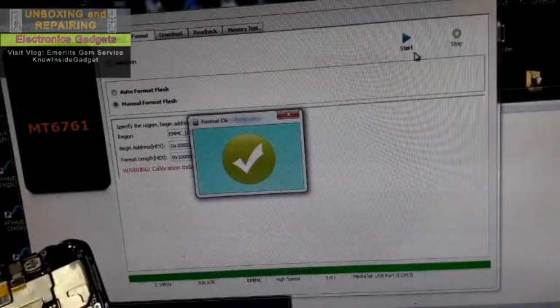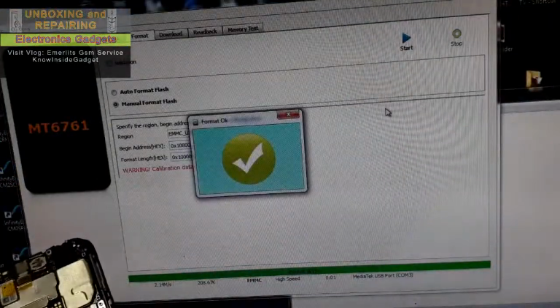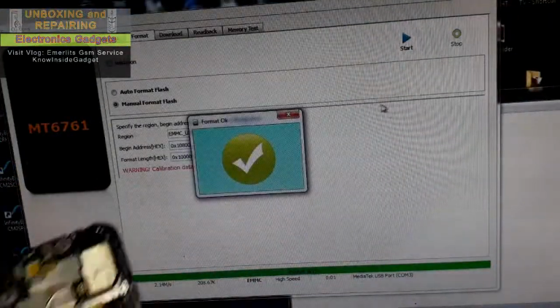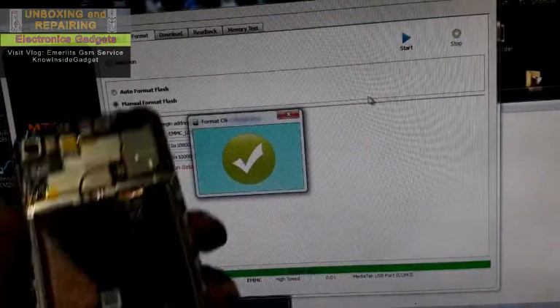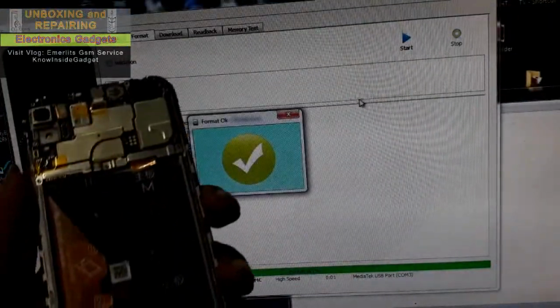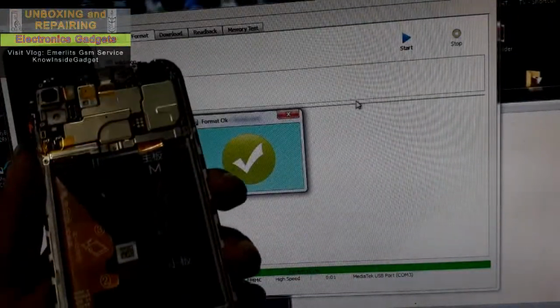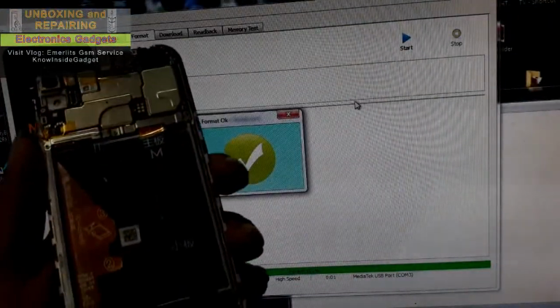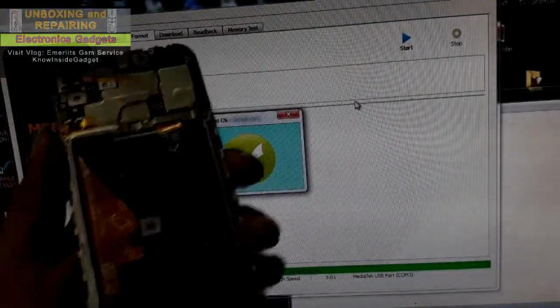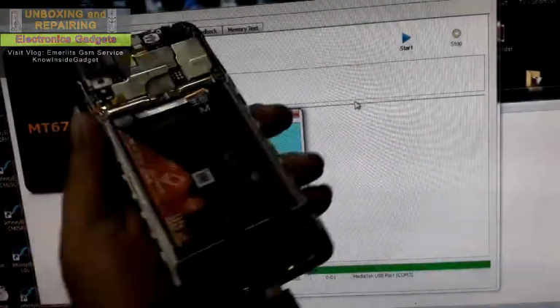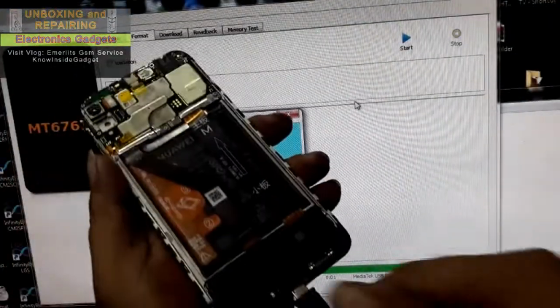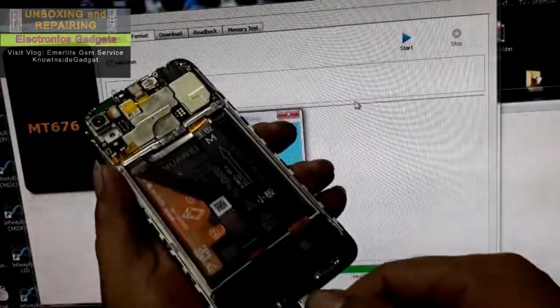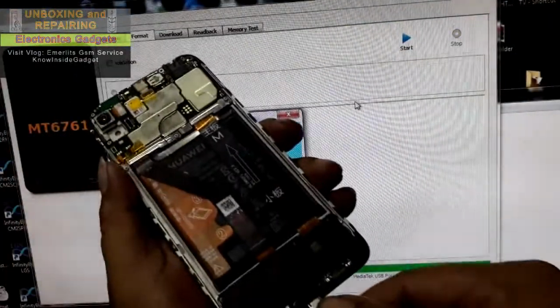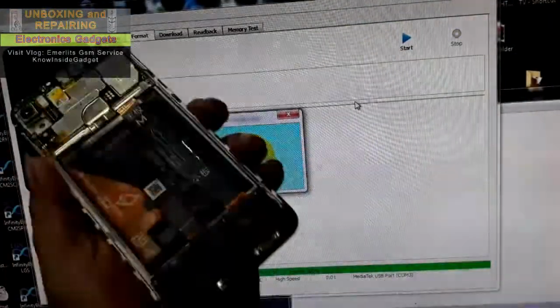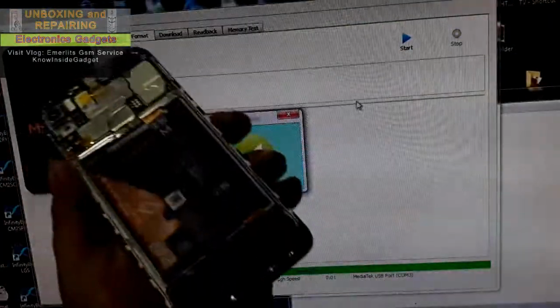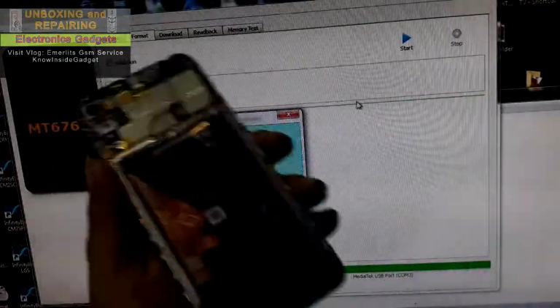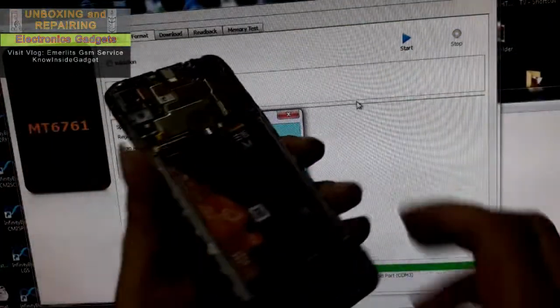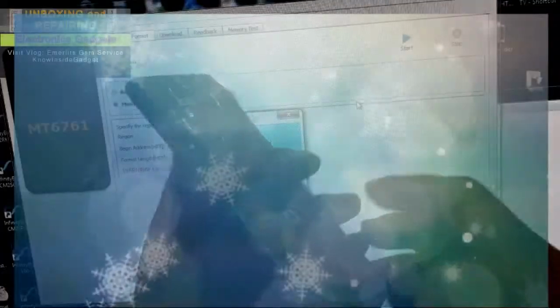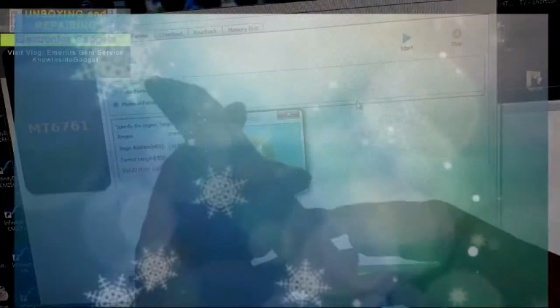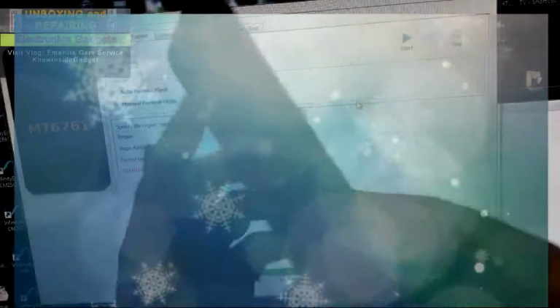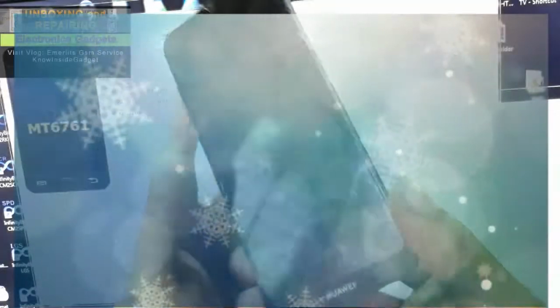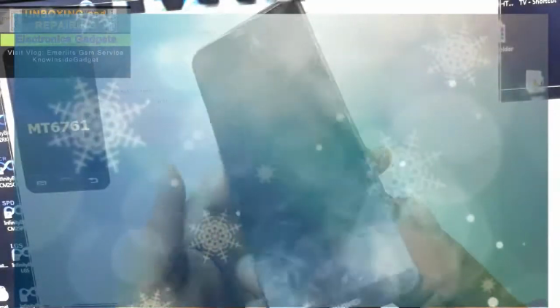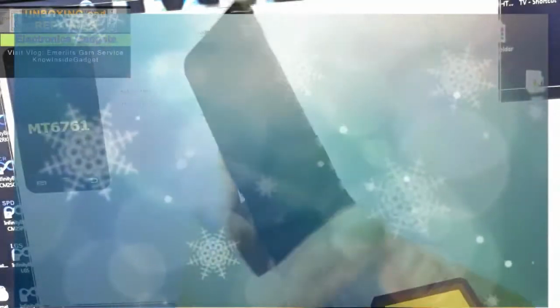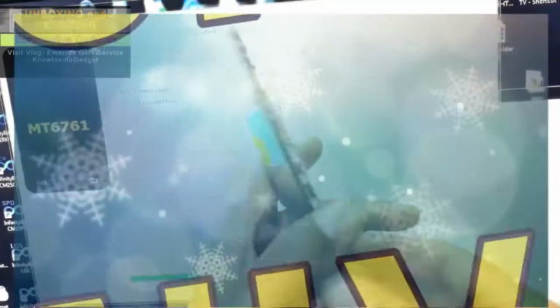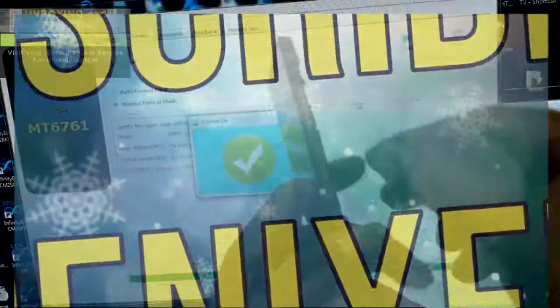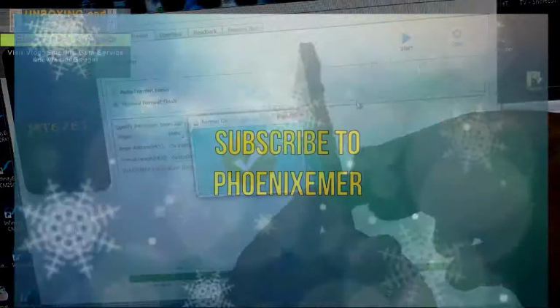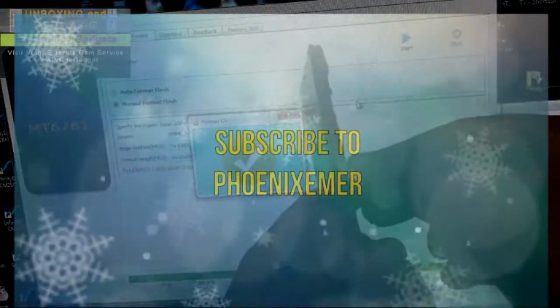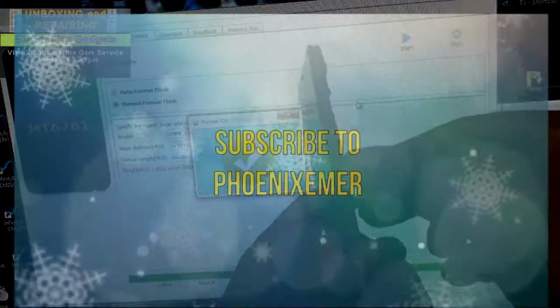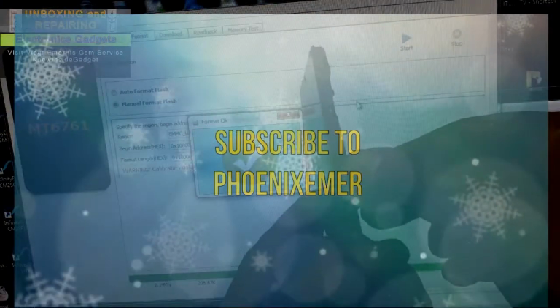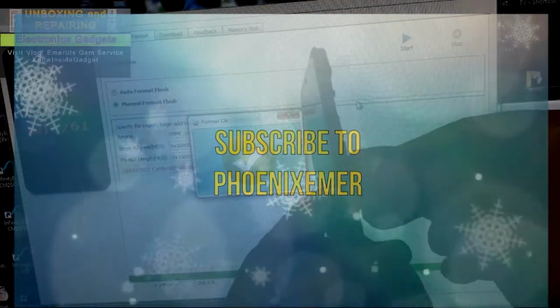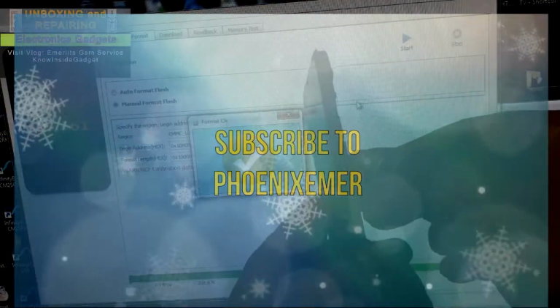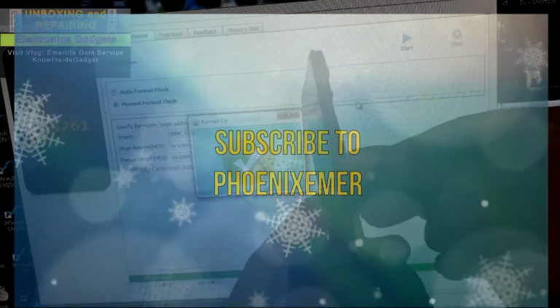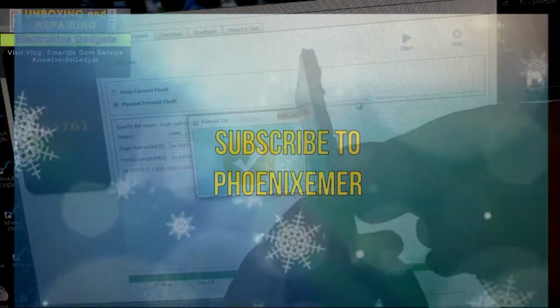FRP lock was removed. Subscribe to Phoenix Emer — you can learn what you wanted to see.